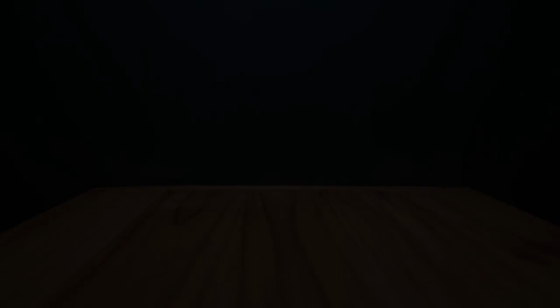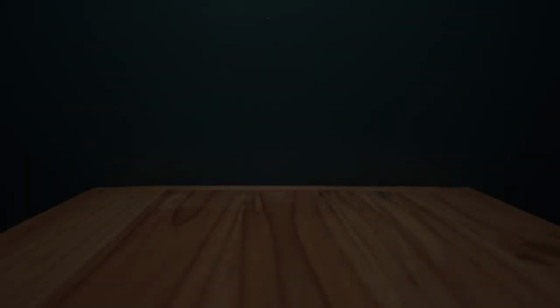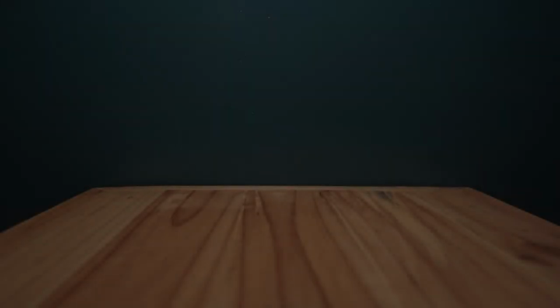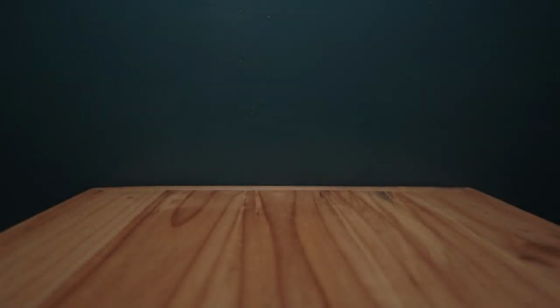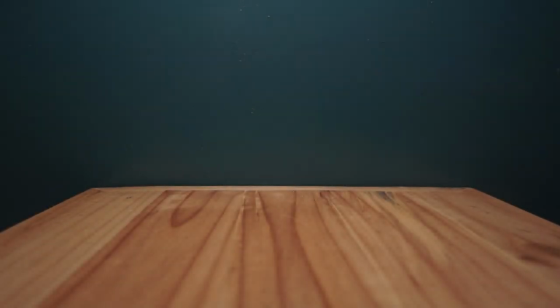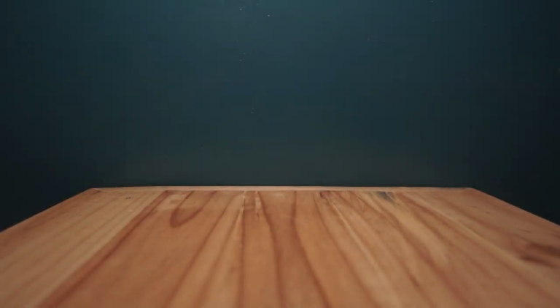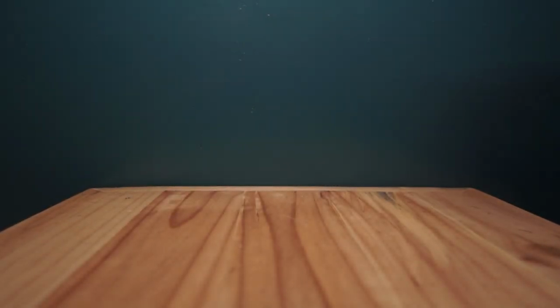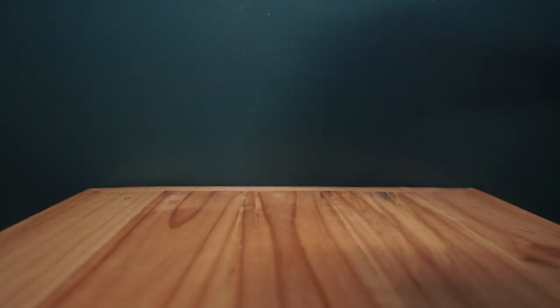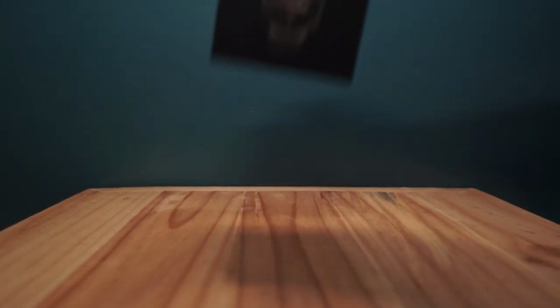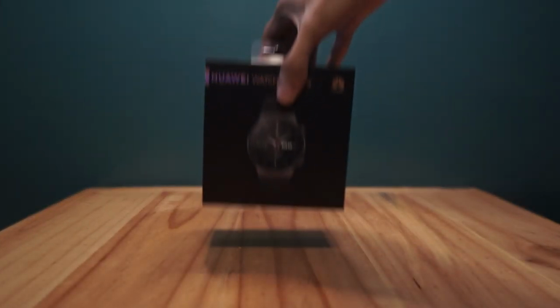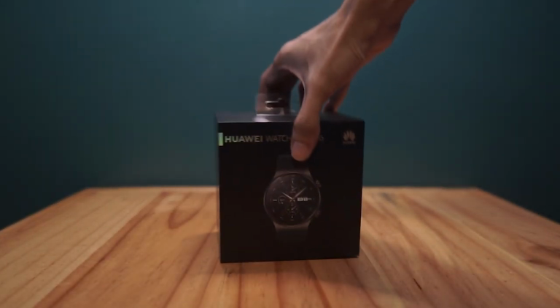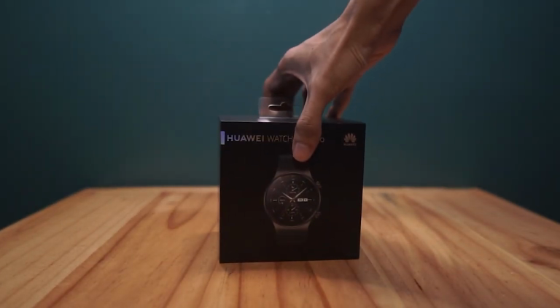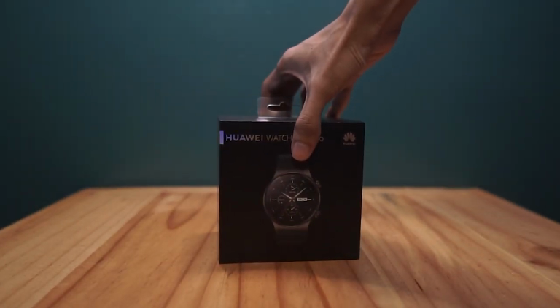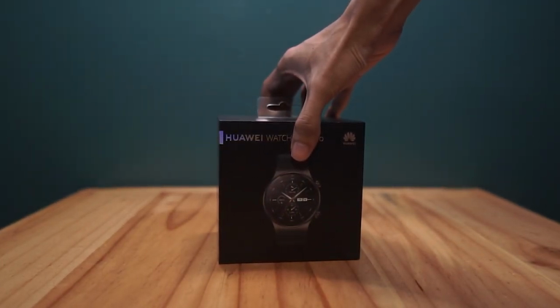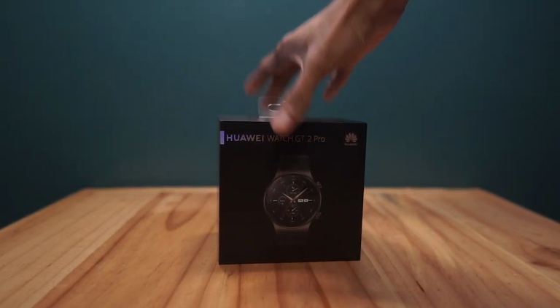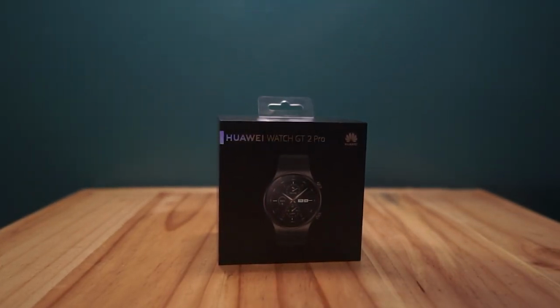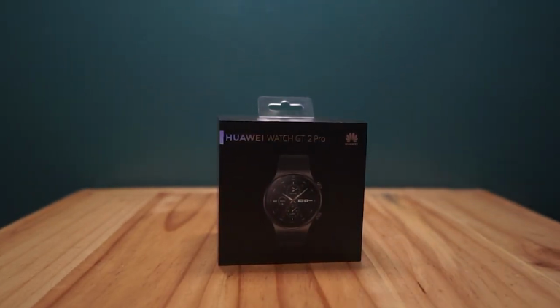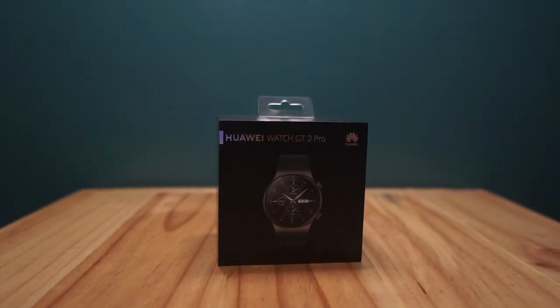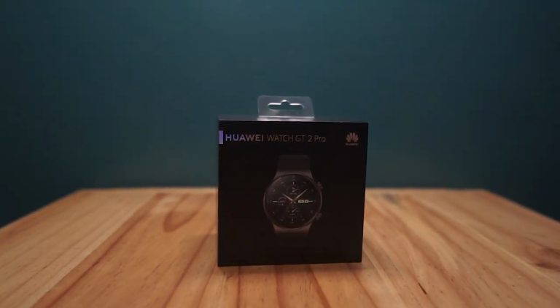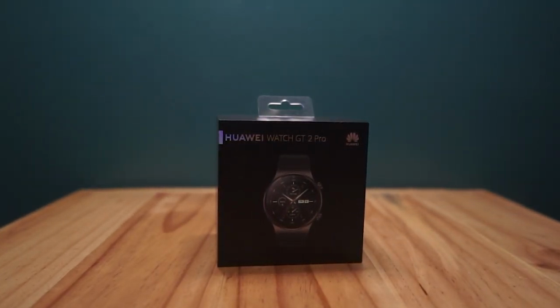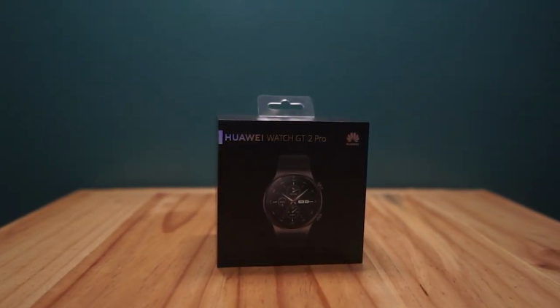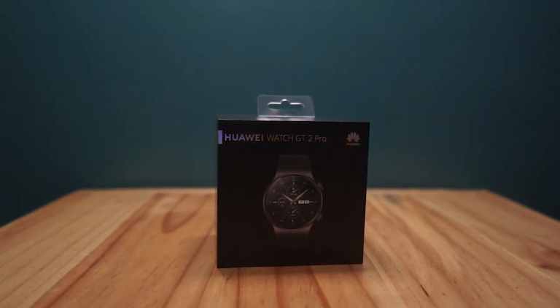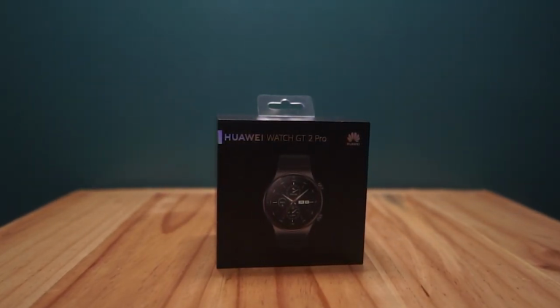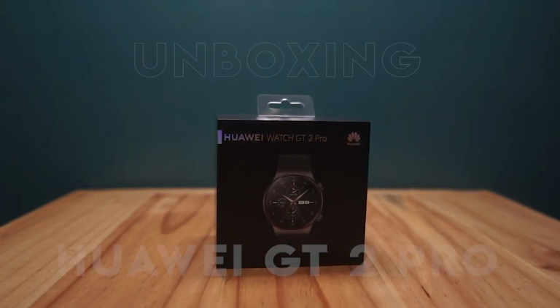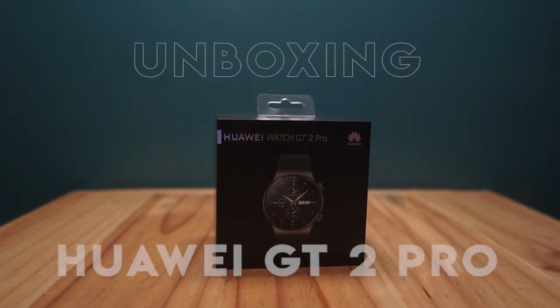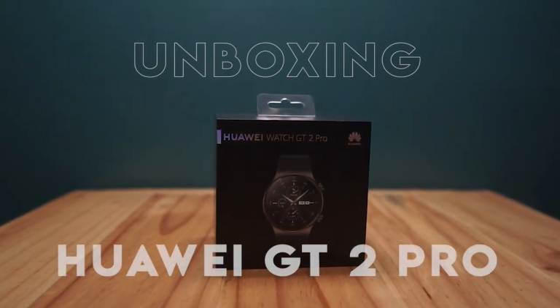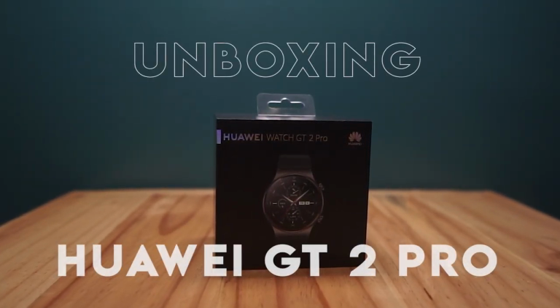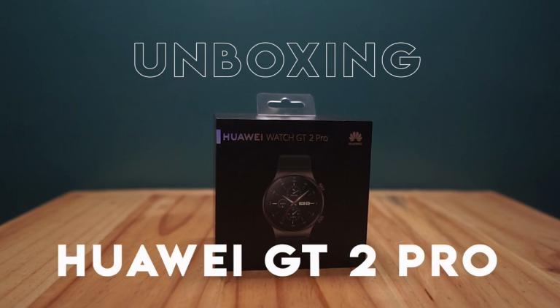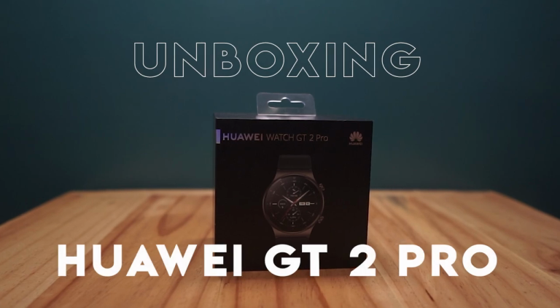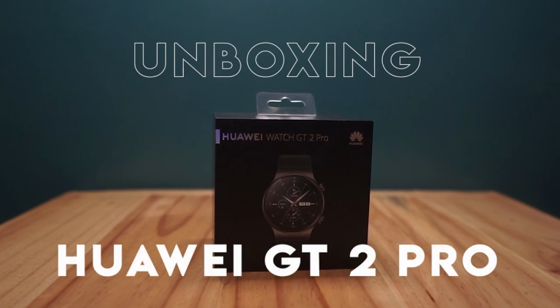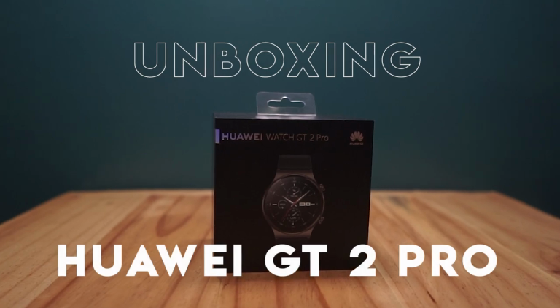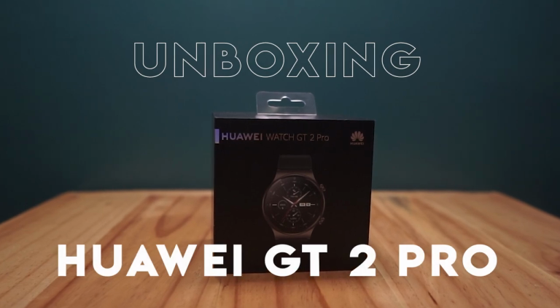In this video, we are going to unbox the latest smartwatch from Huawei, the Huawei Watch GT 2 Pro.